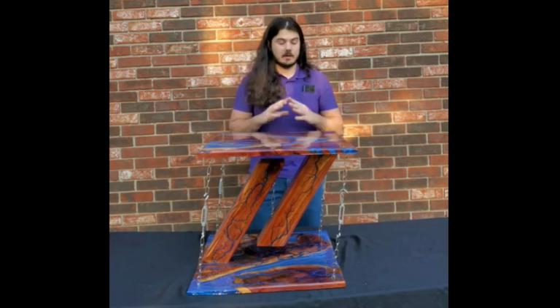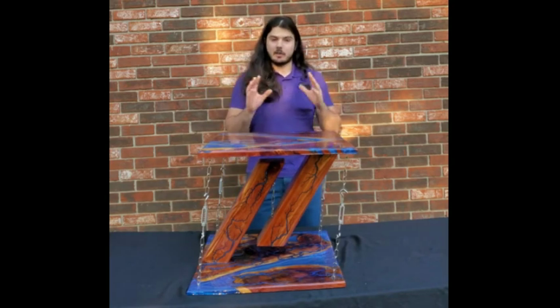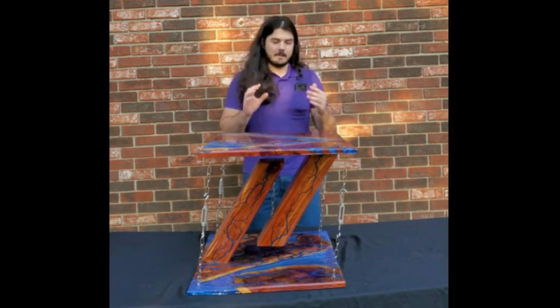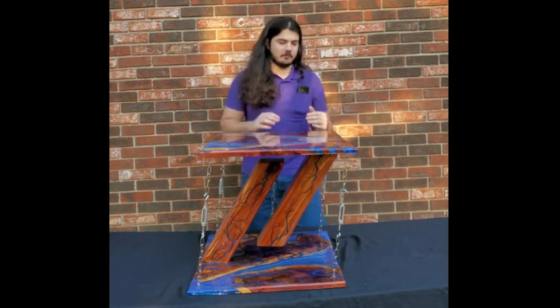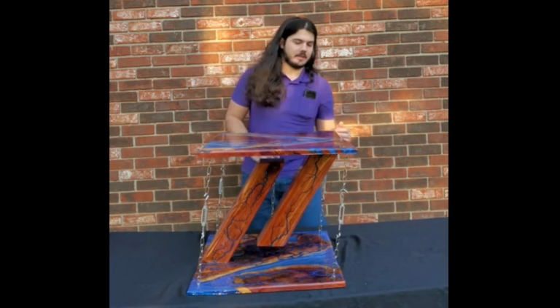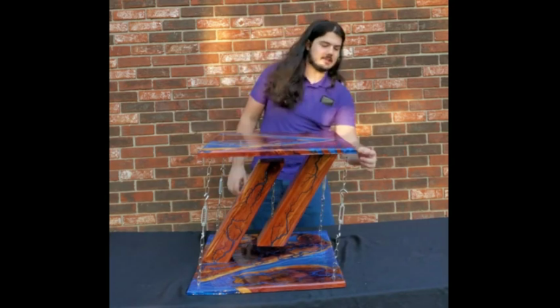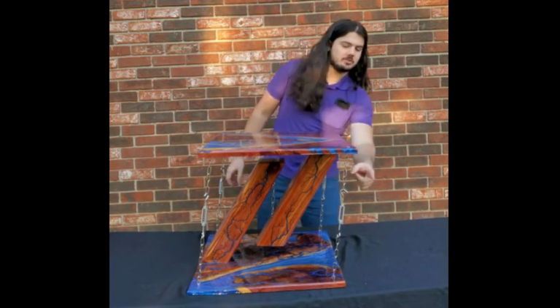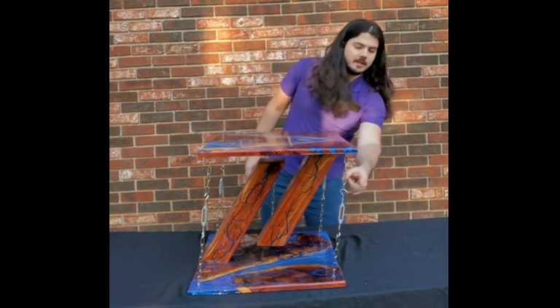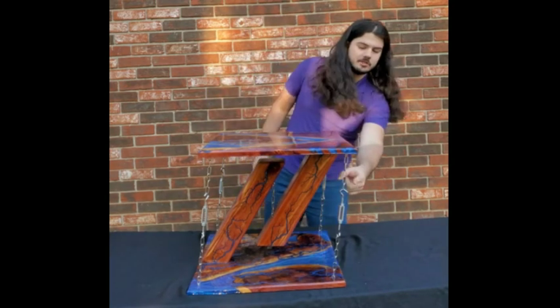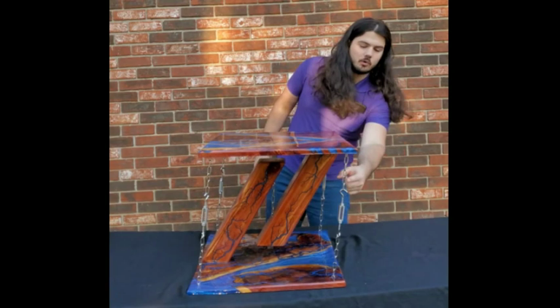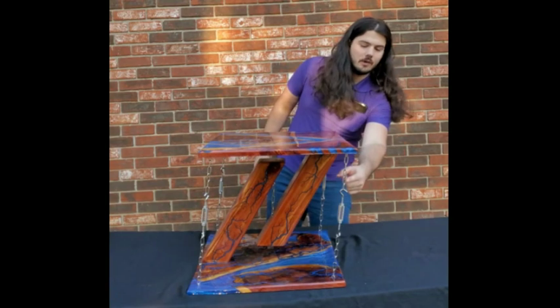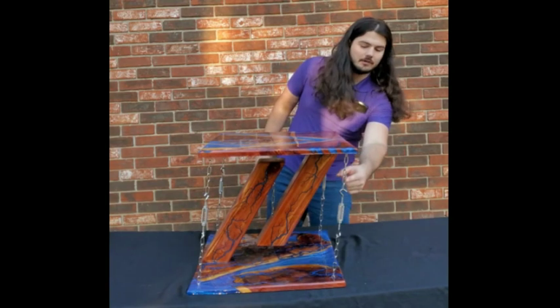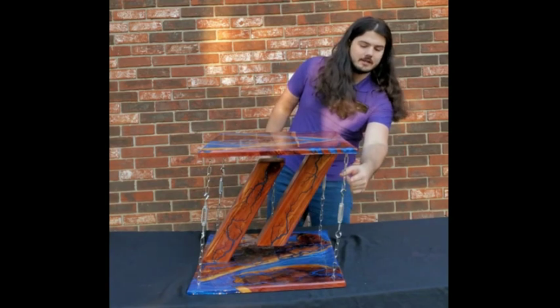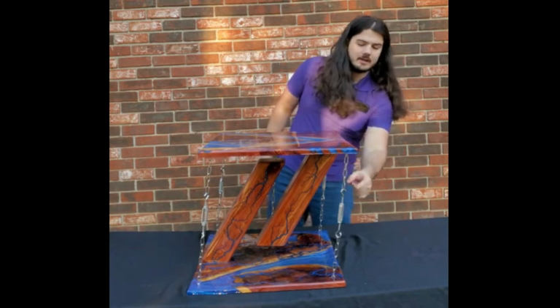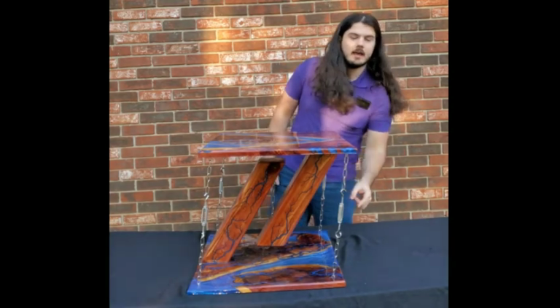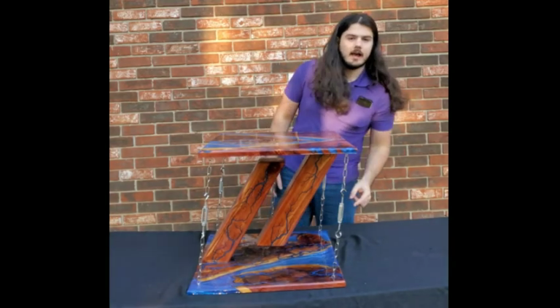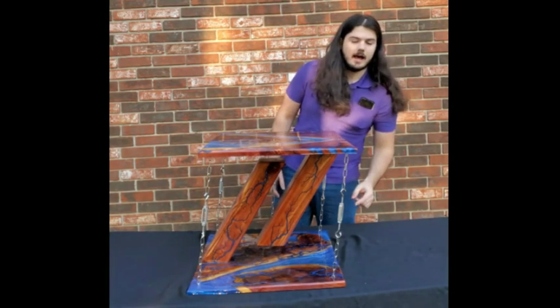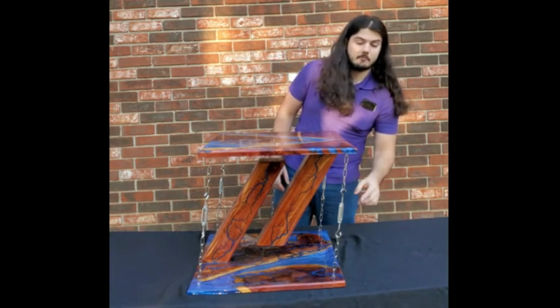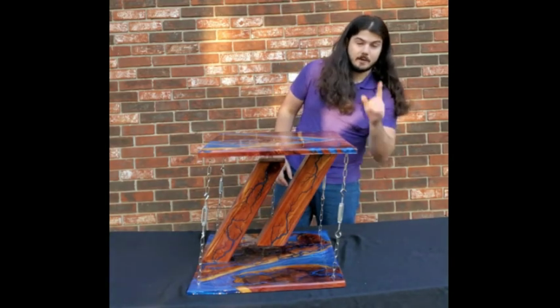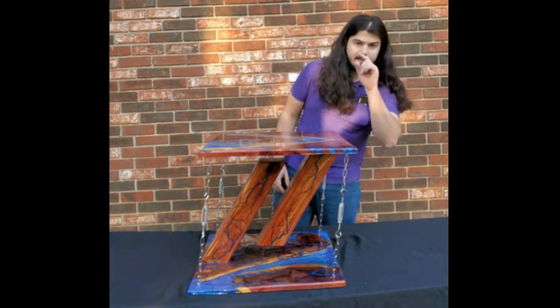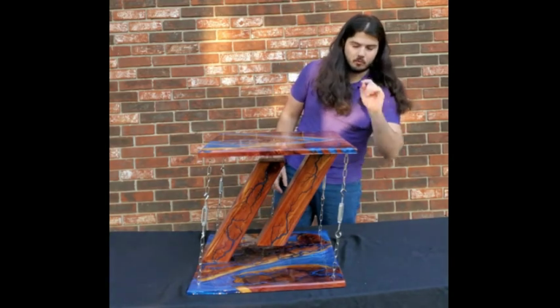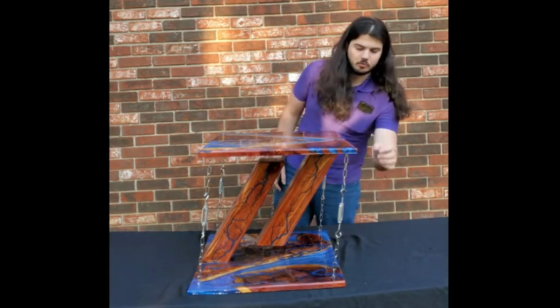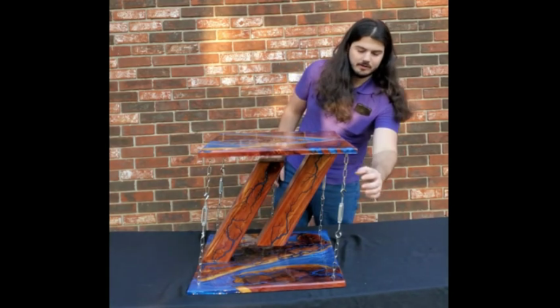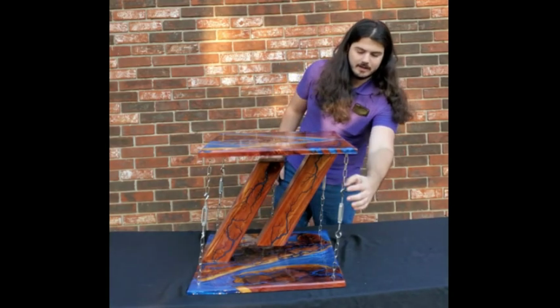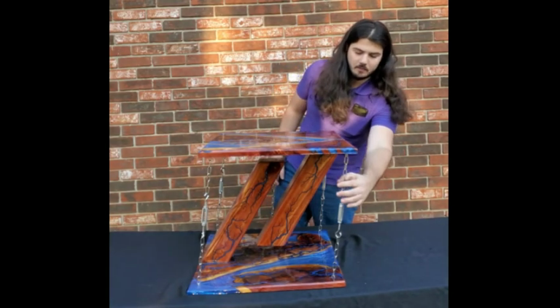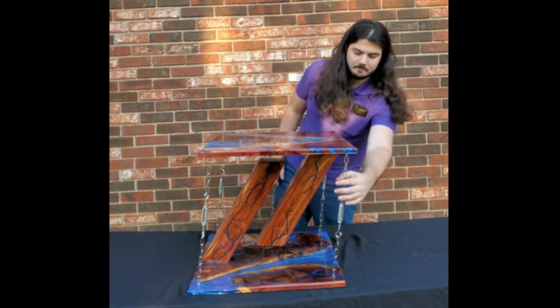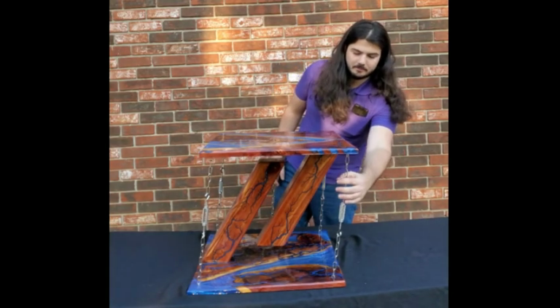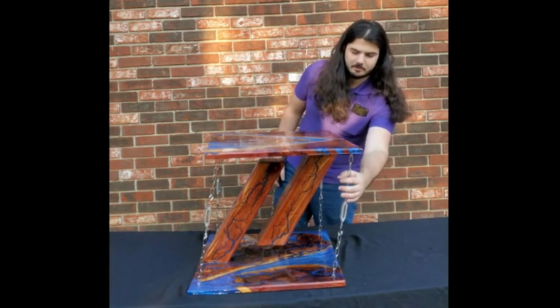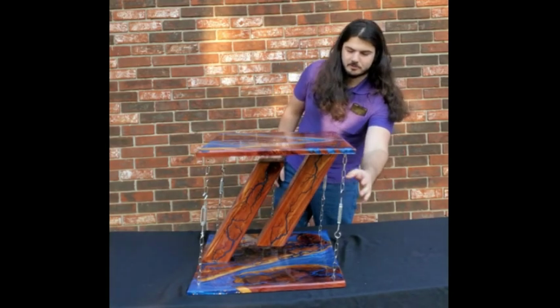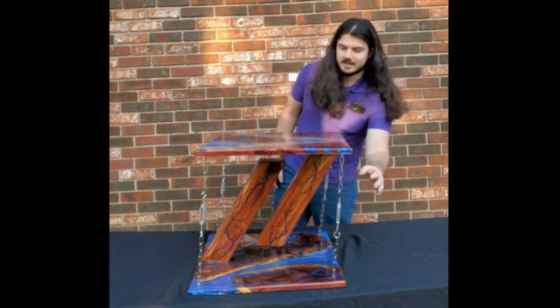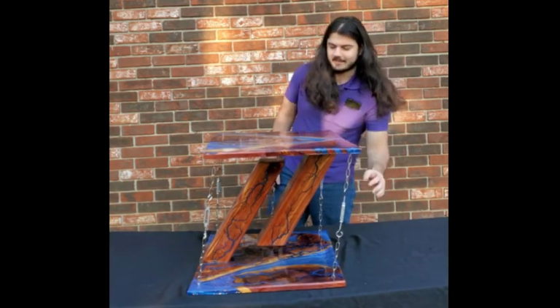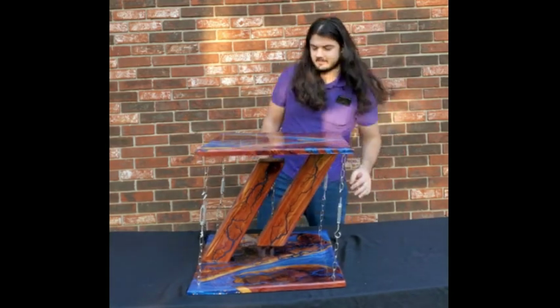Other people think these chains here are welded, but if they were welded I wouldn't be able to do this.